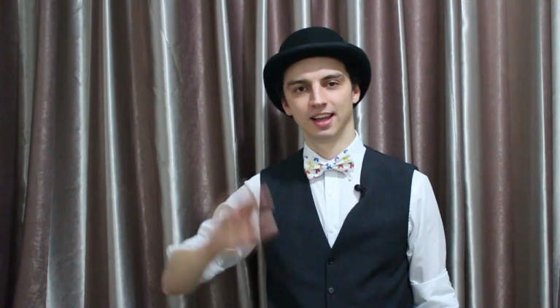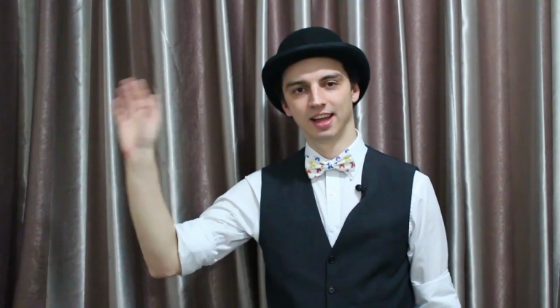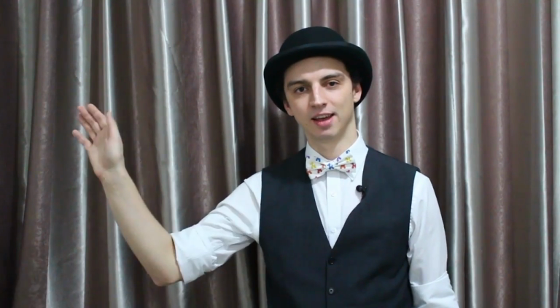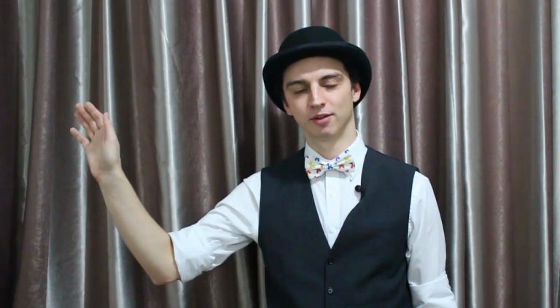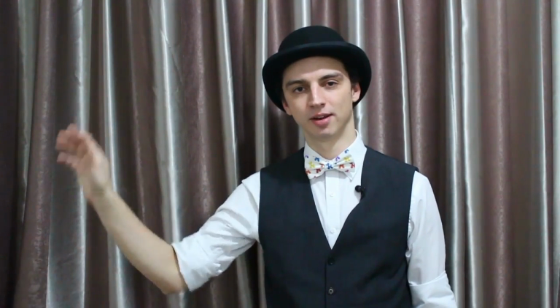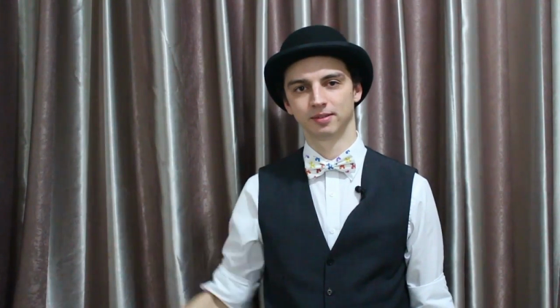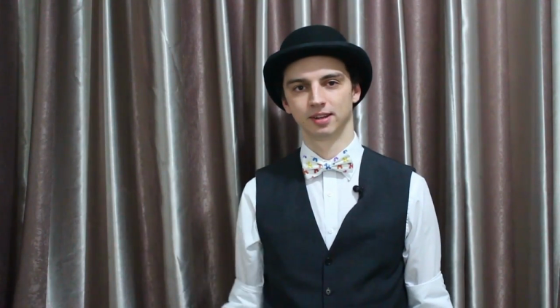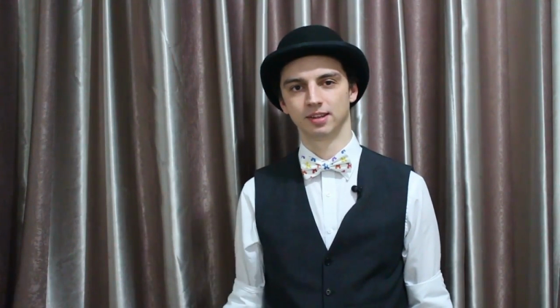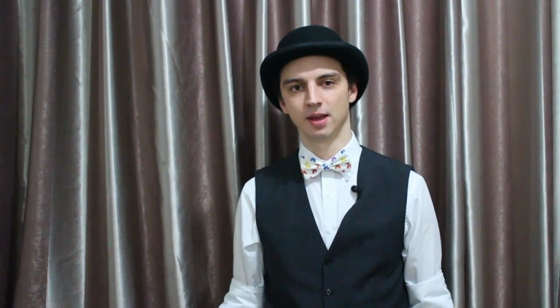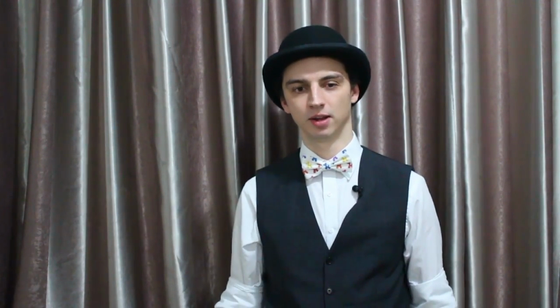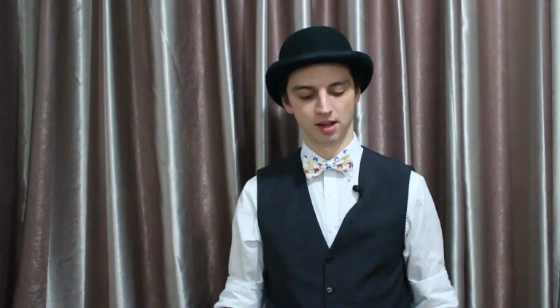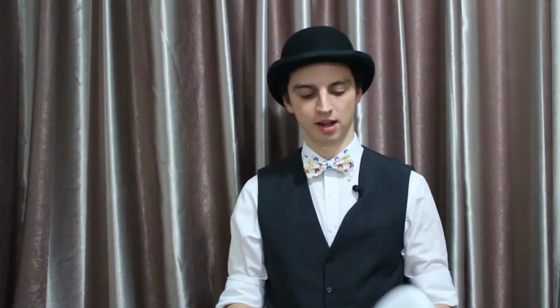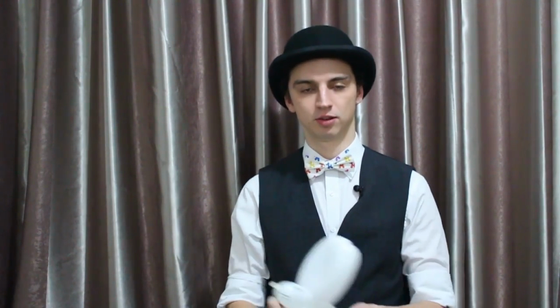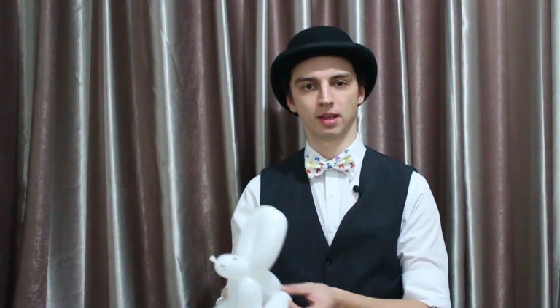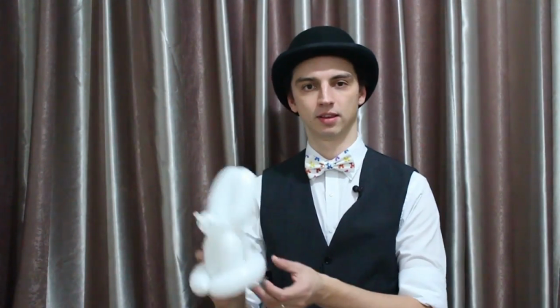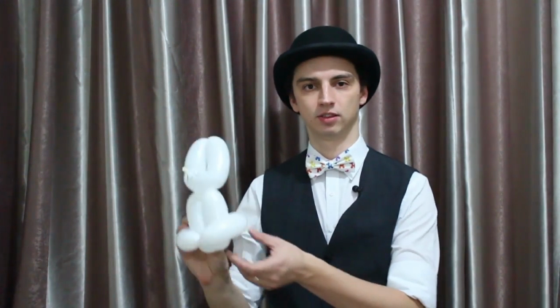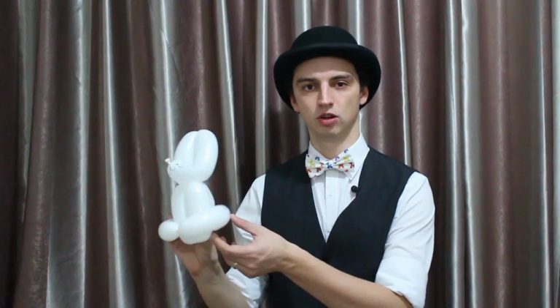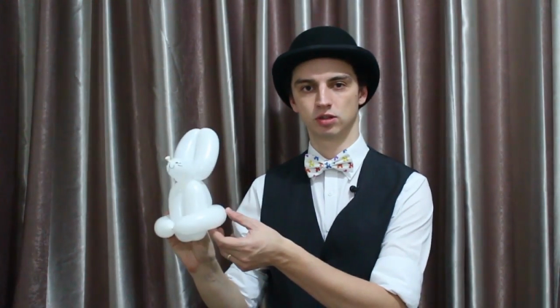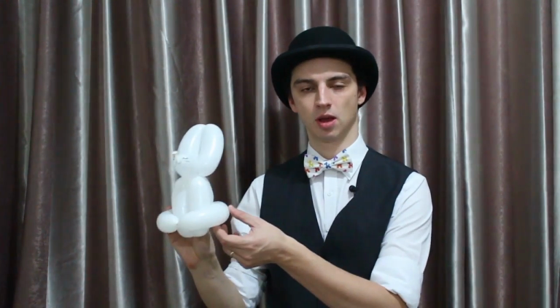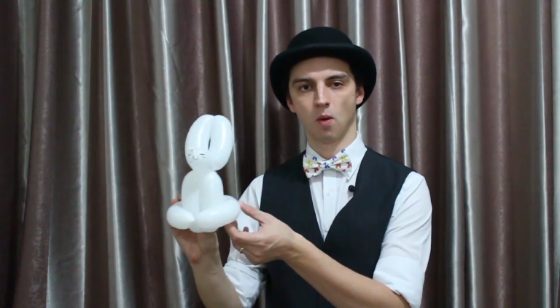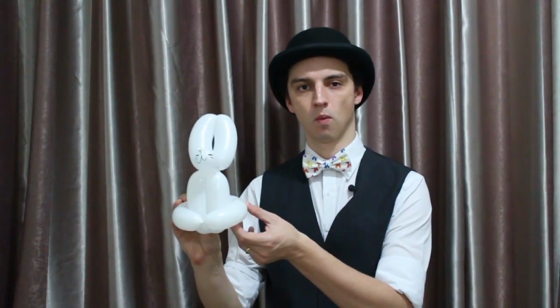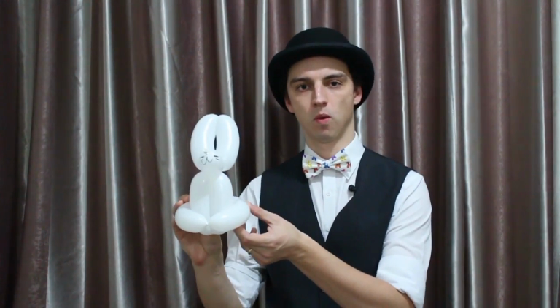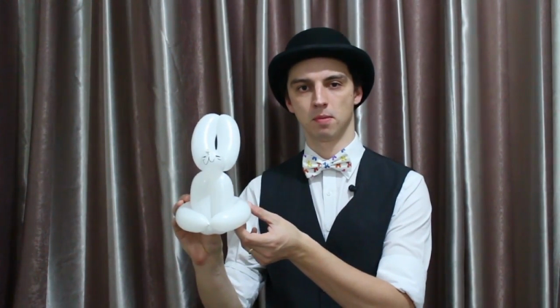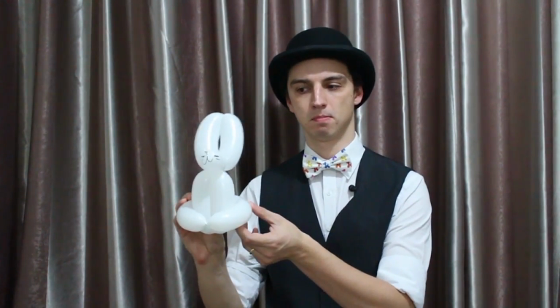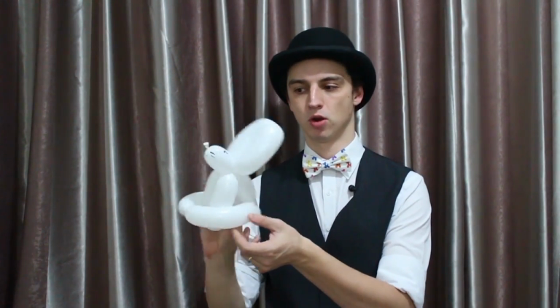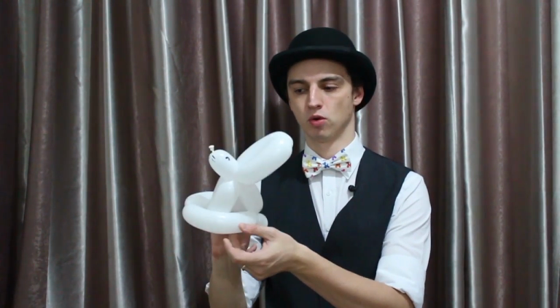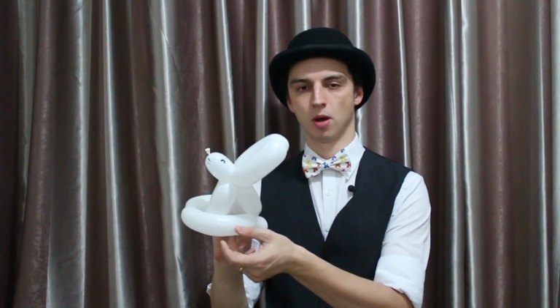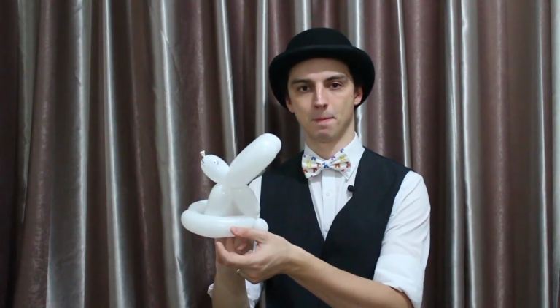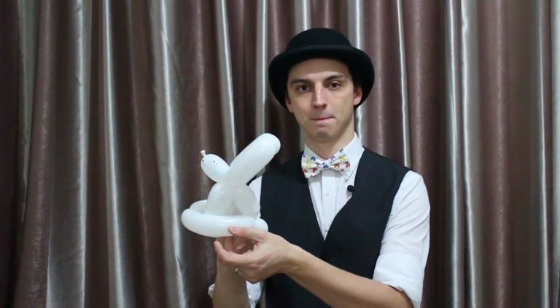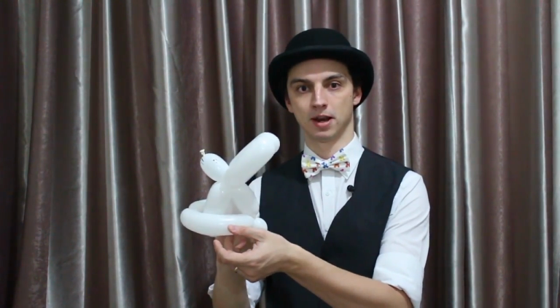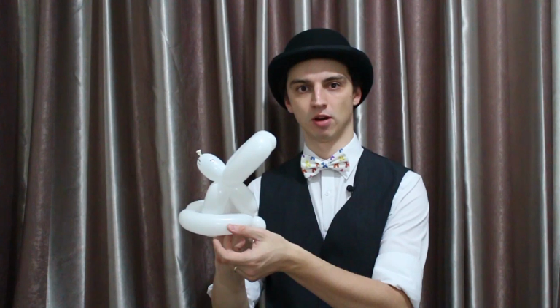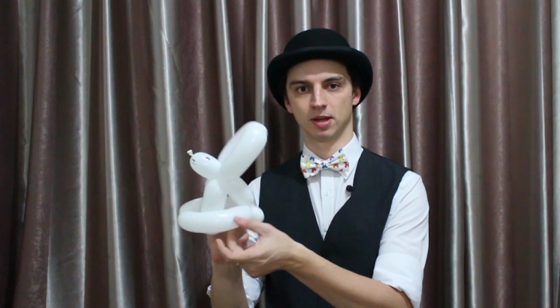Hey everyone, today we're going to learn how to make this cute one balloon bunny rabbit.